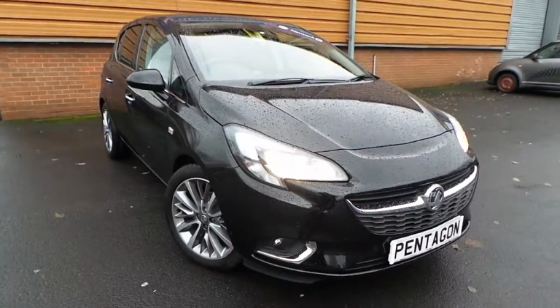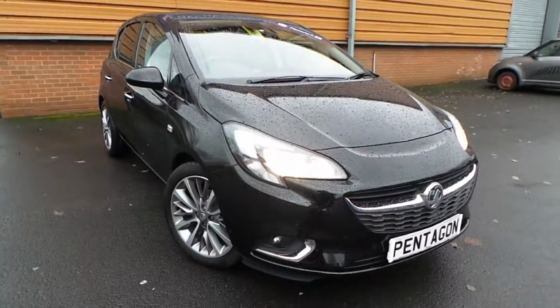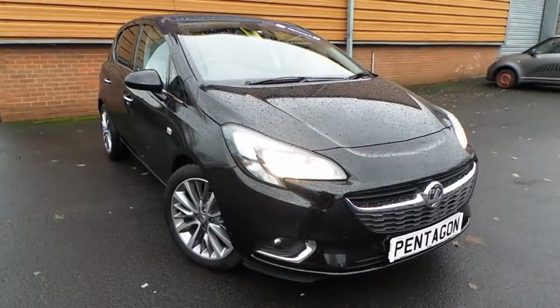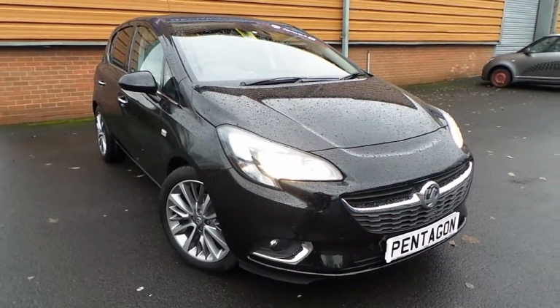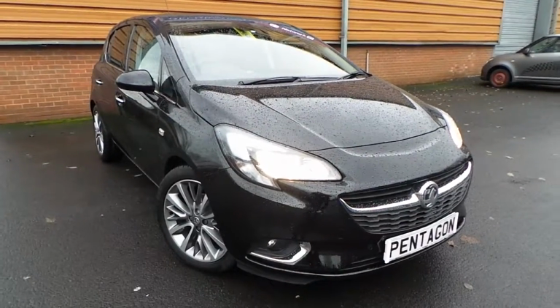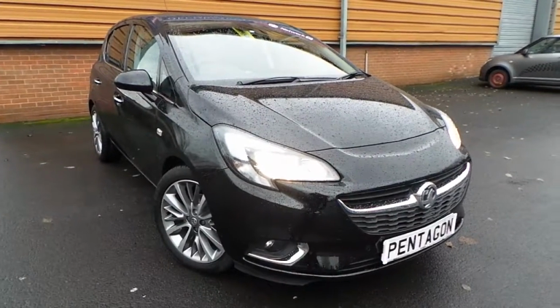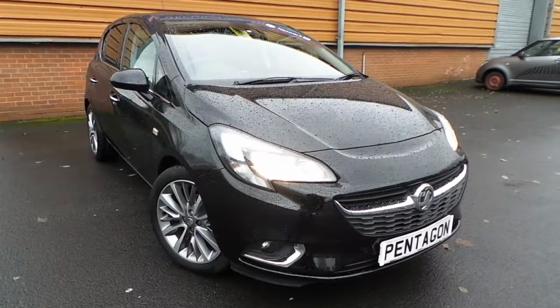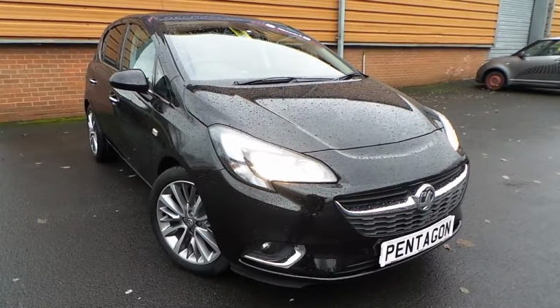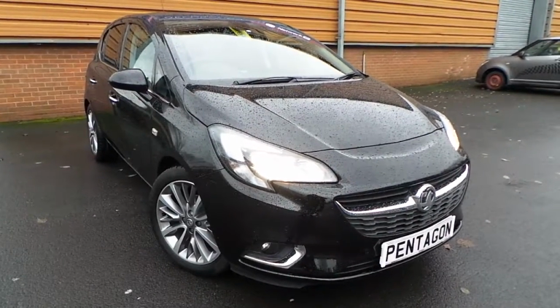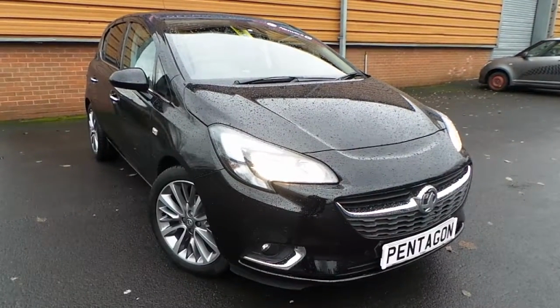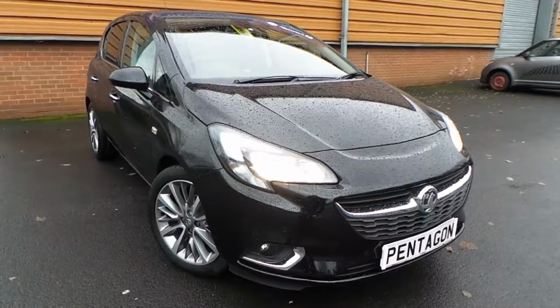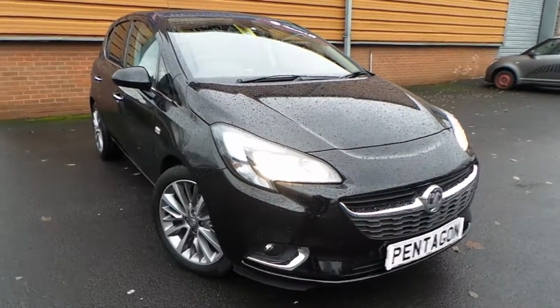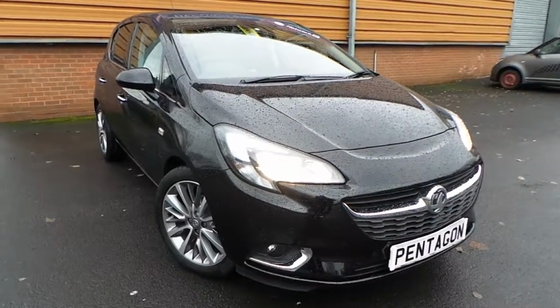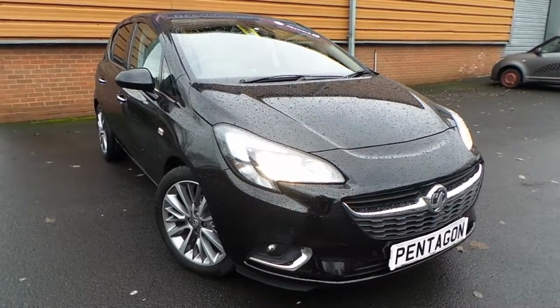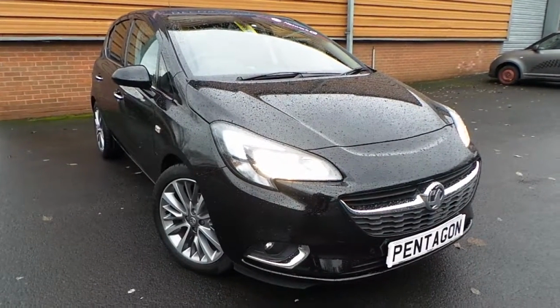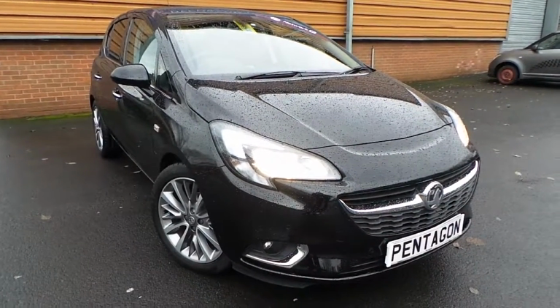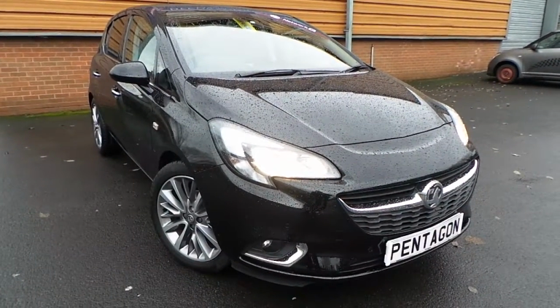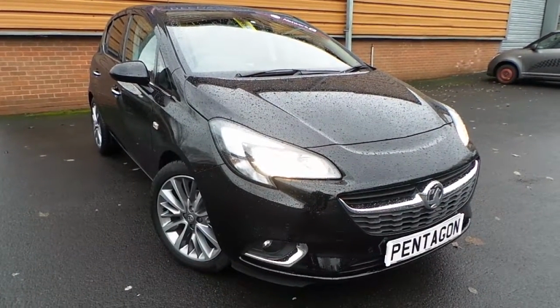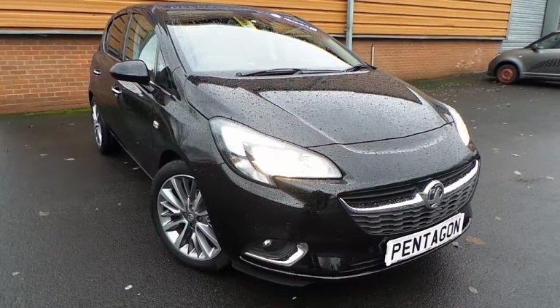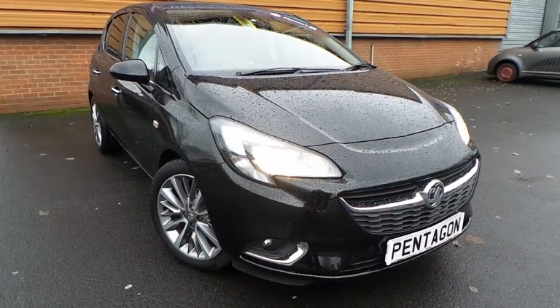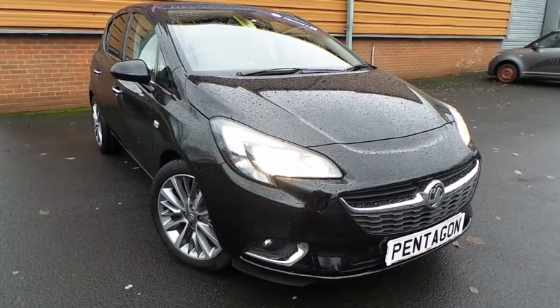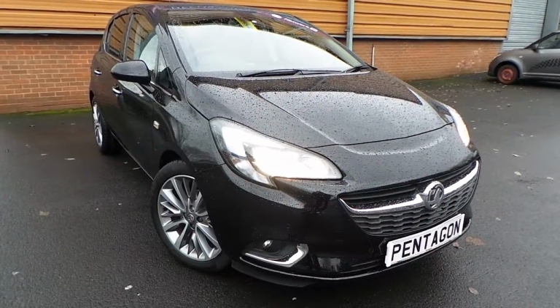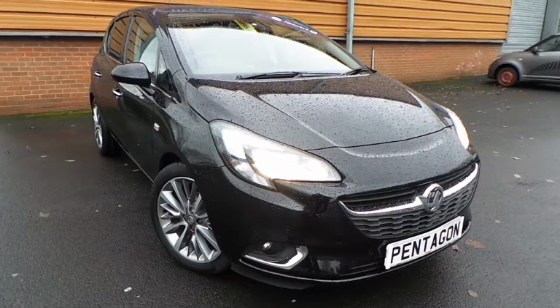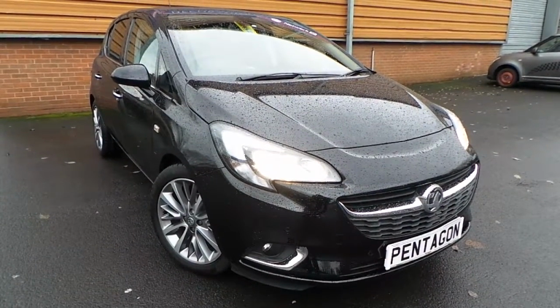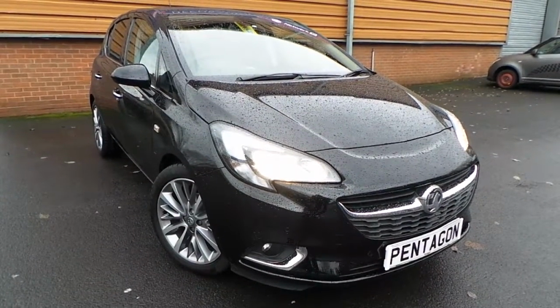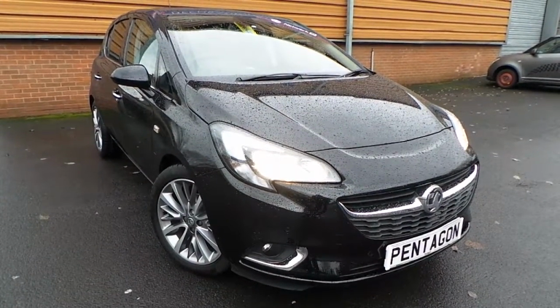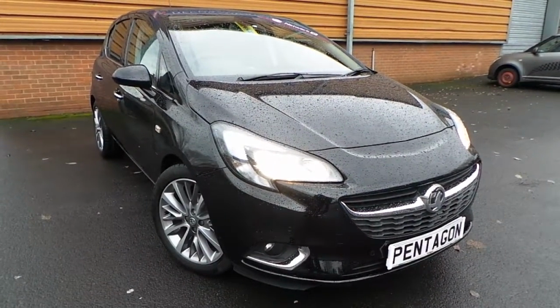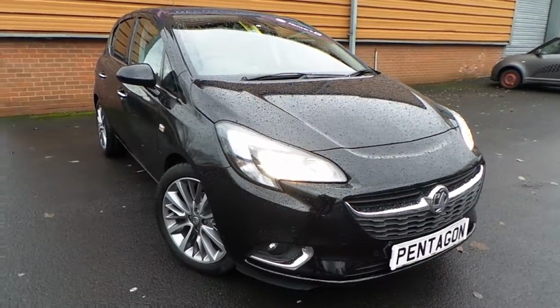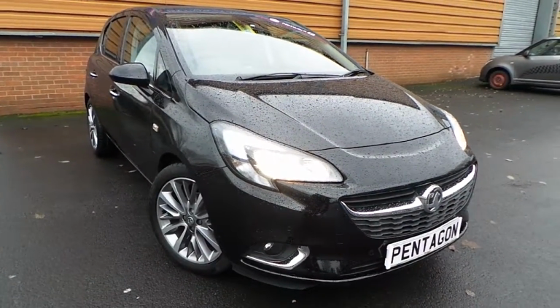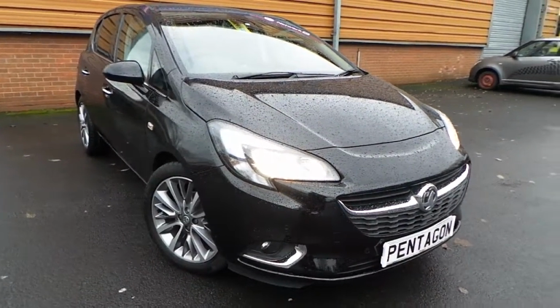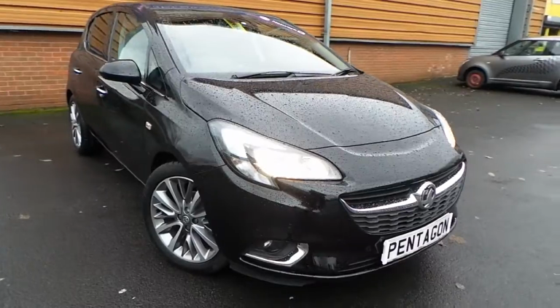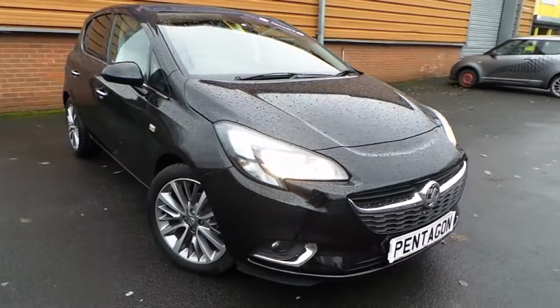Welcome to this vehicle presentation here at the Pentagon Vauxhall in Eccles.